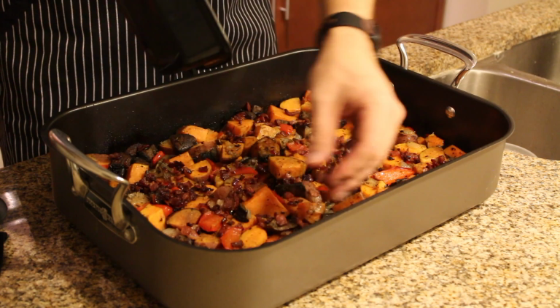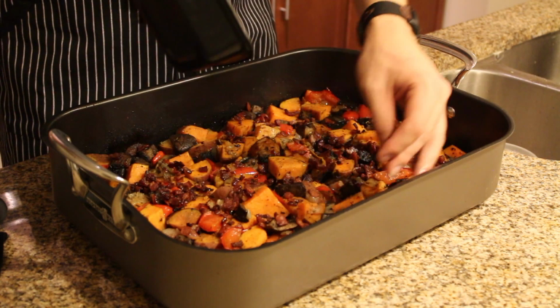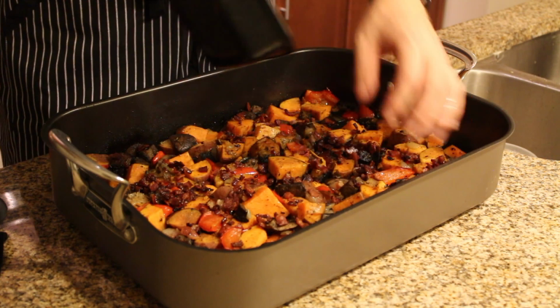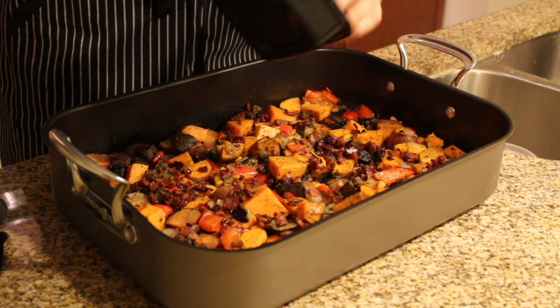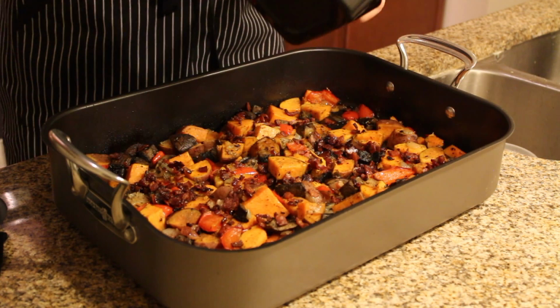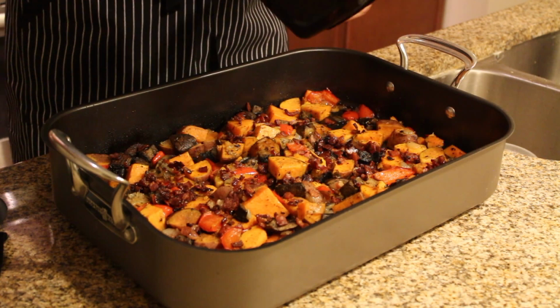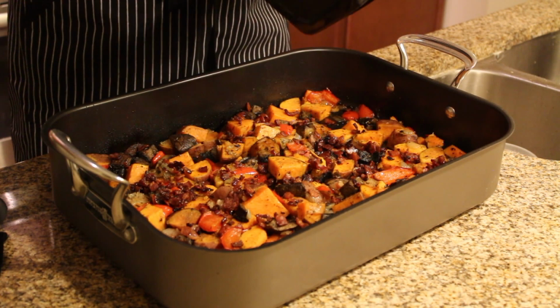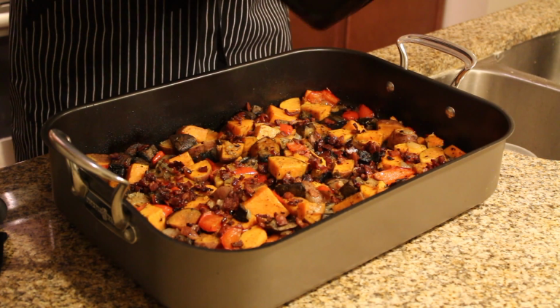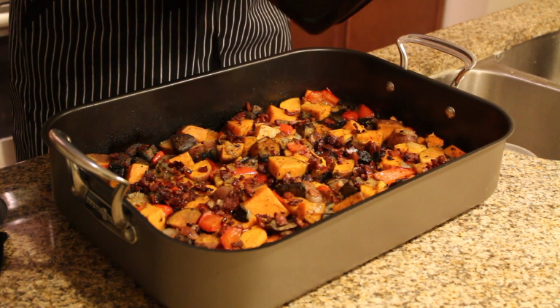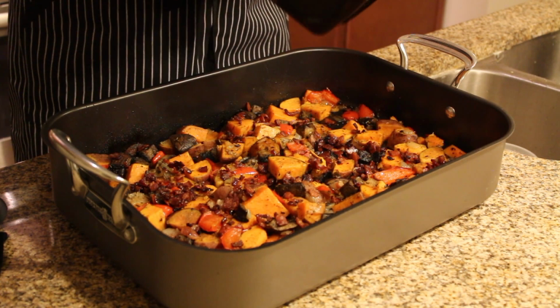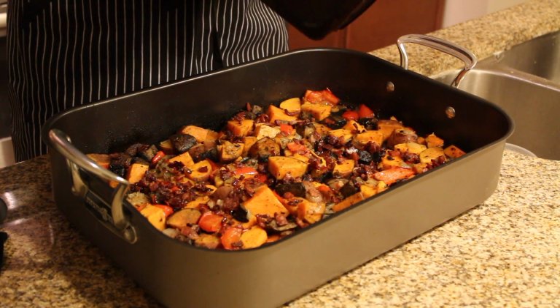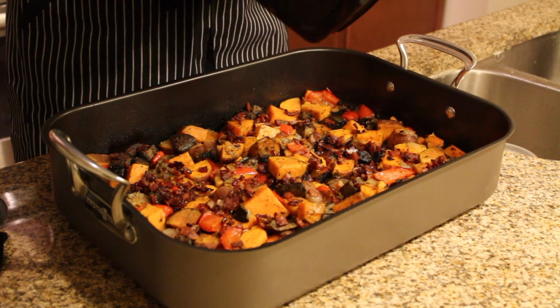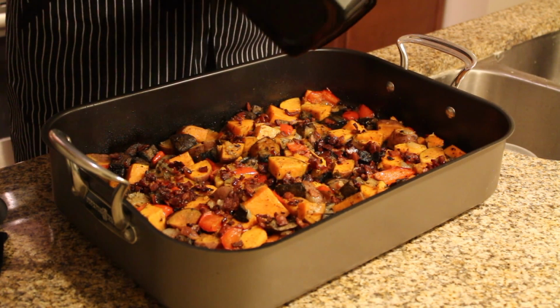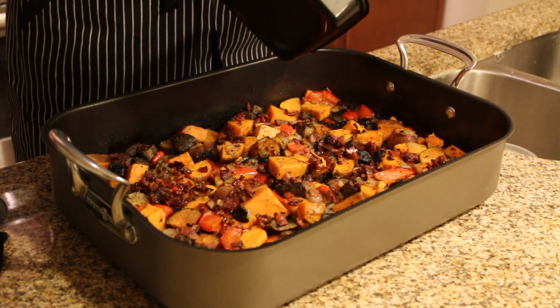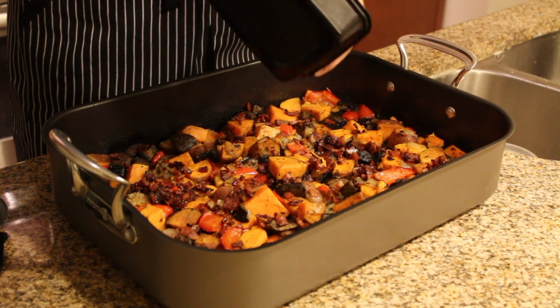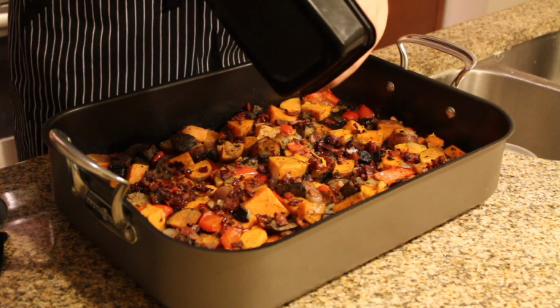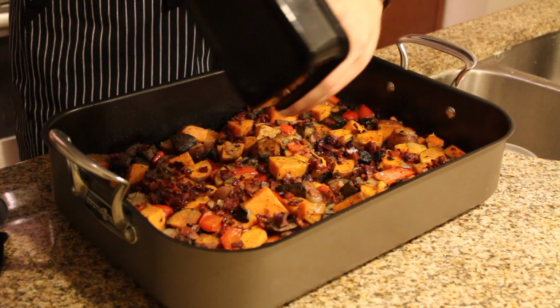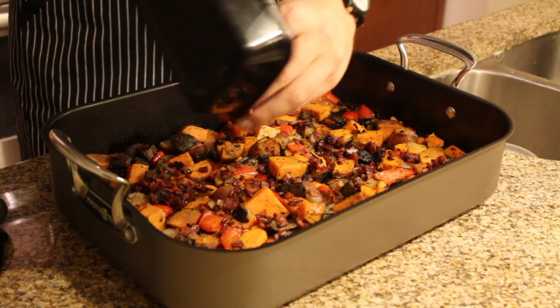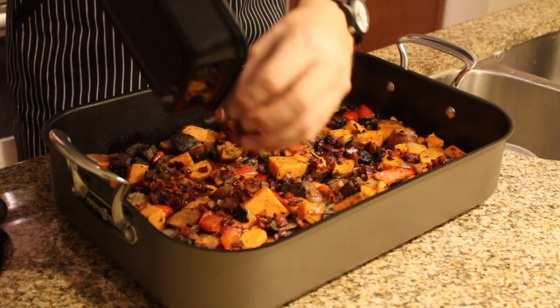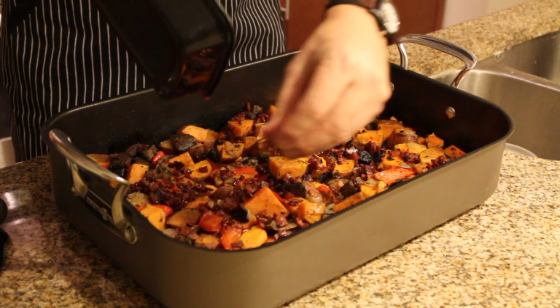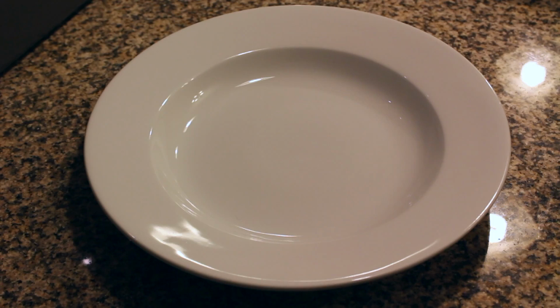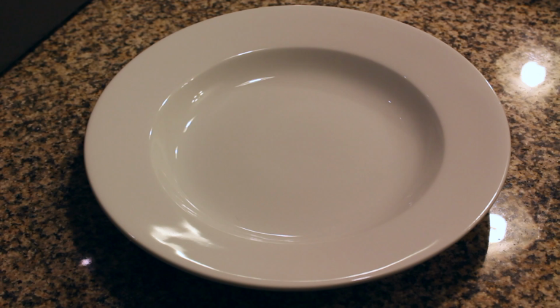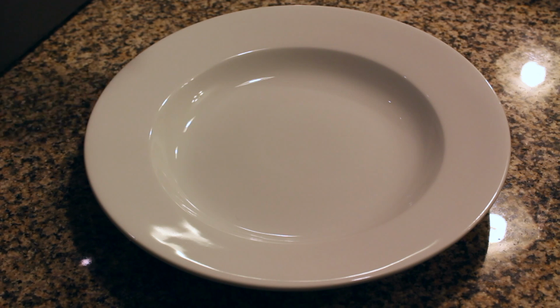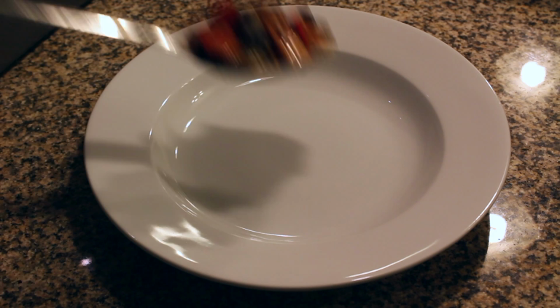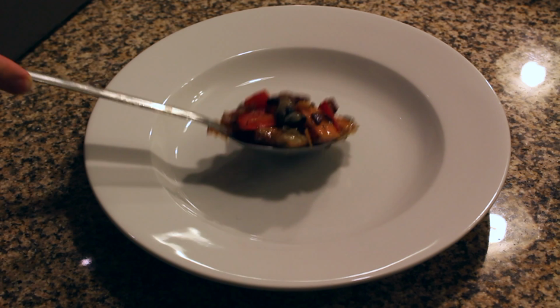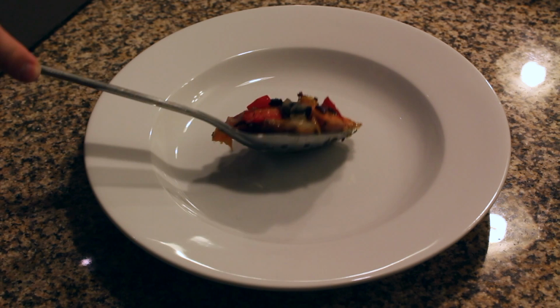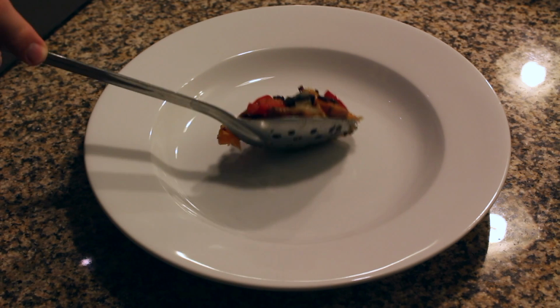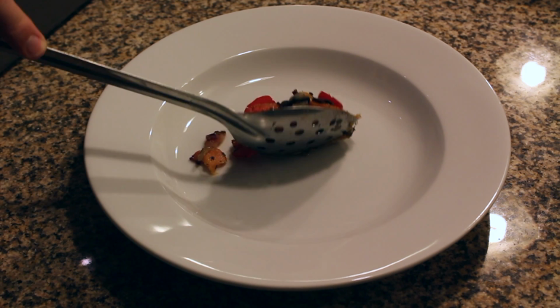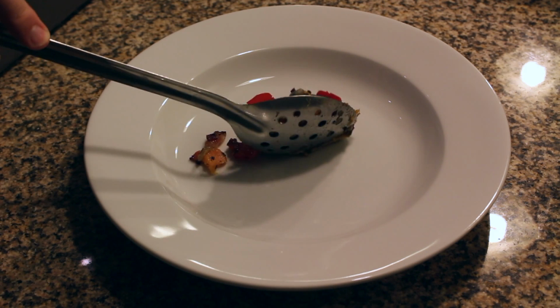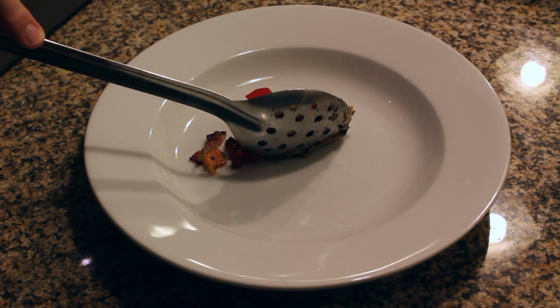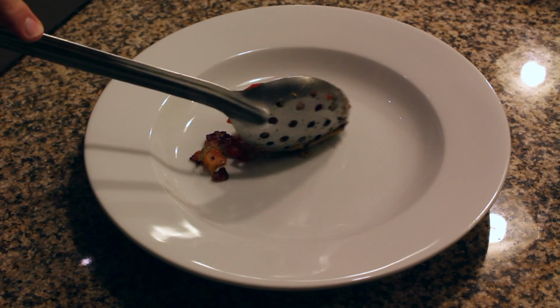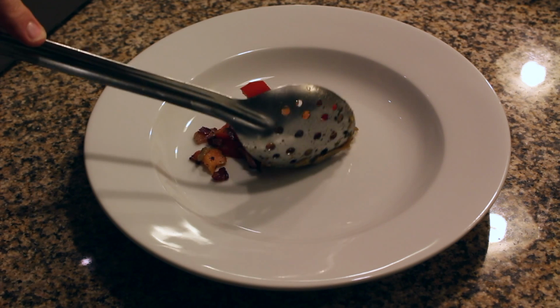Once the vegetables are done, you can put the crumbled bacon that we set aside earlier over them, and we're ready to plate.